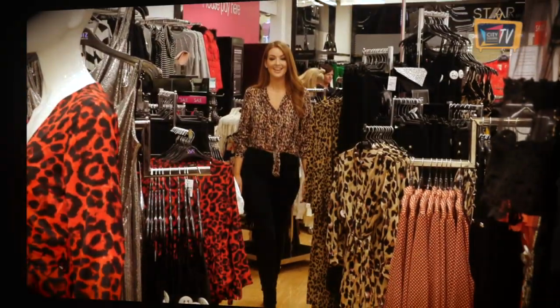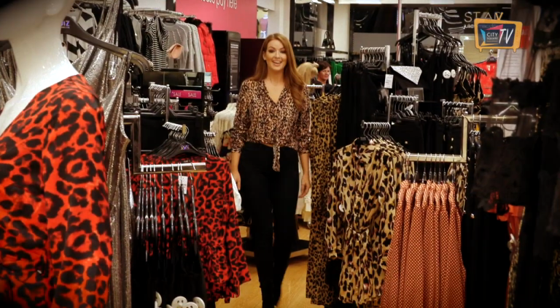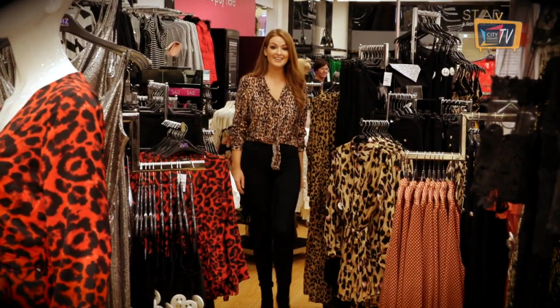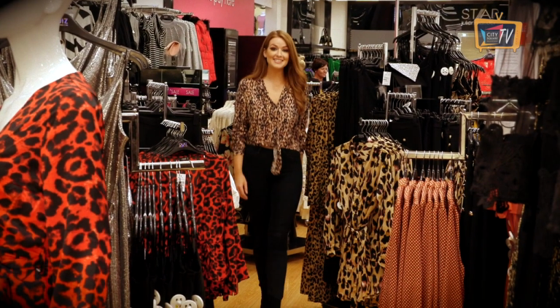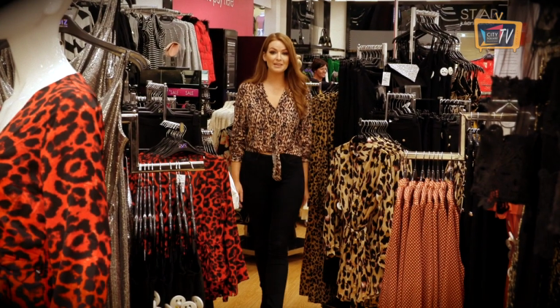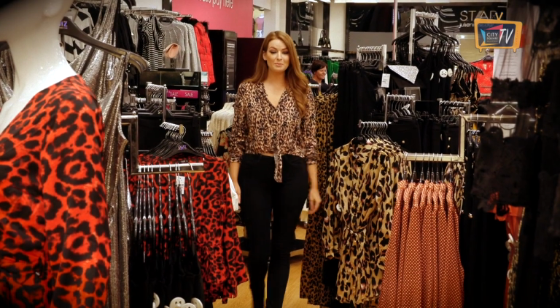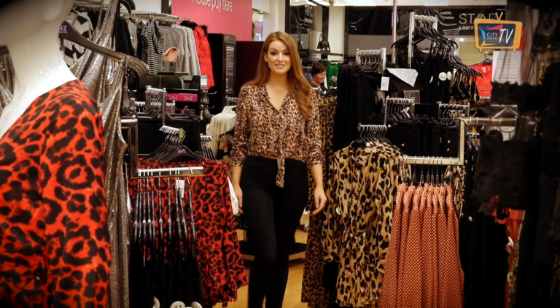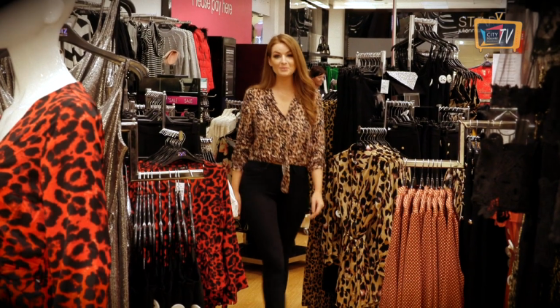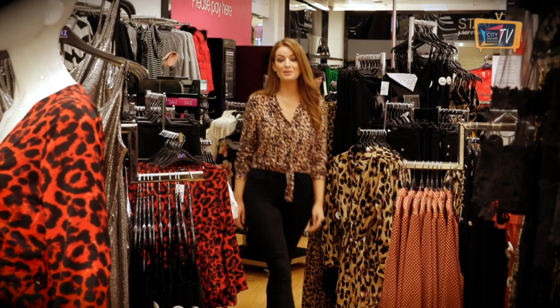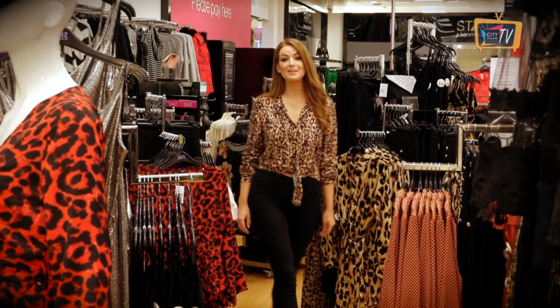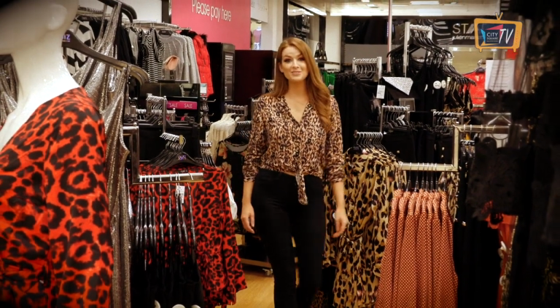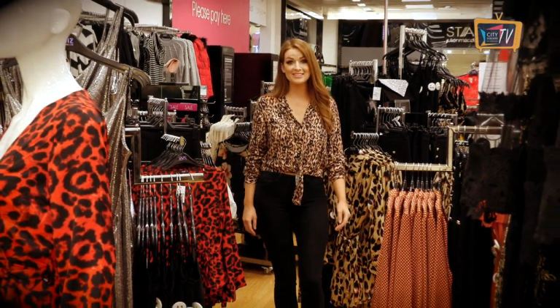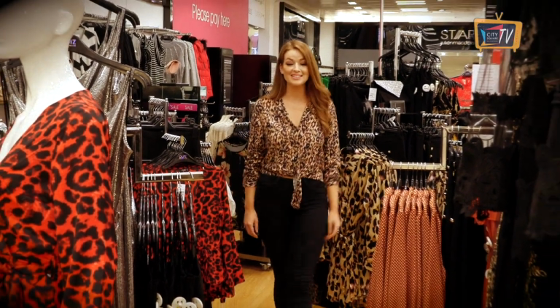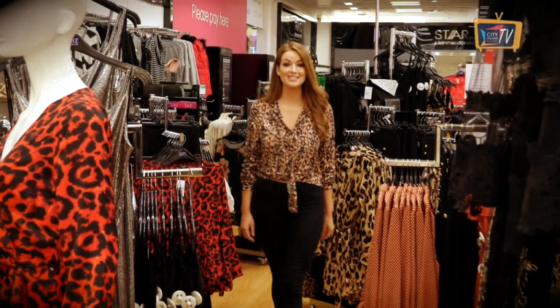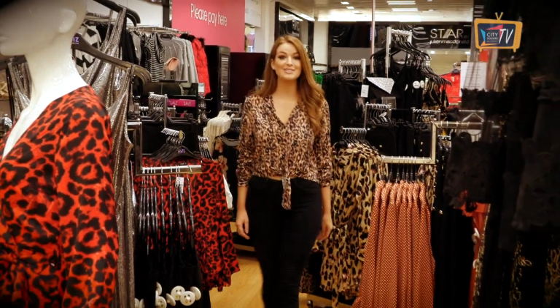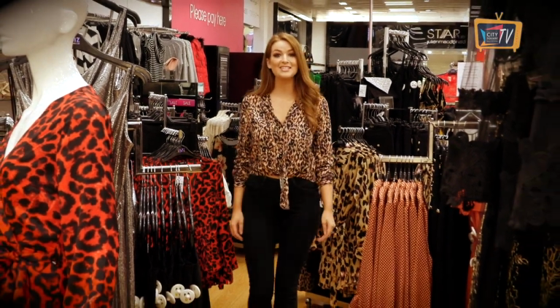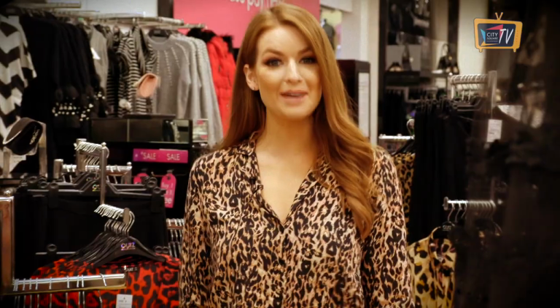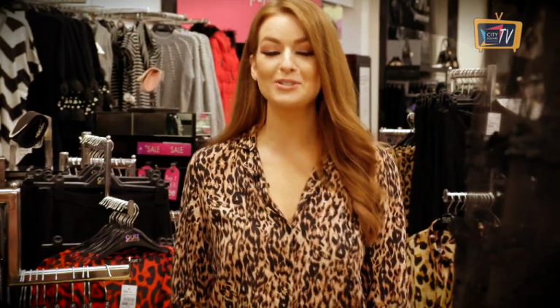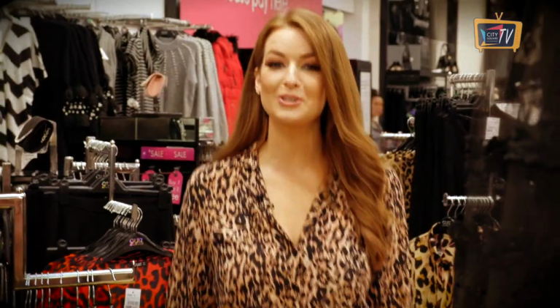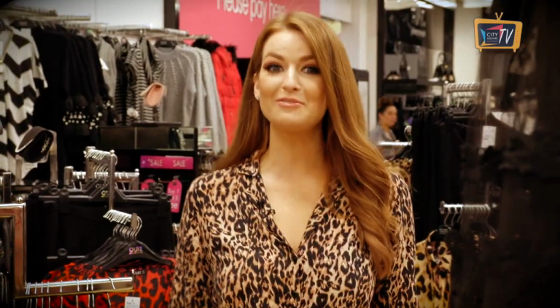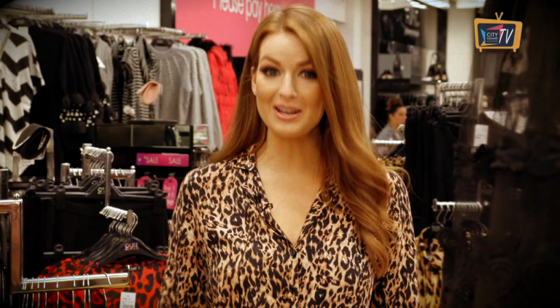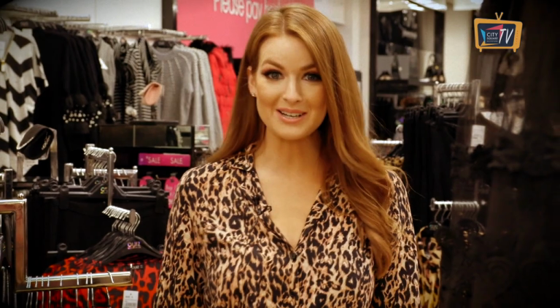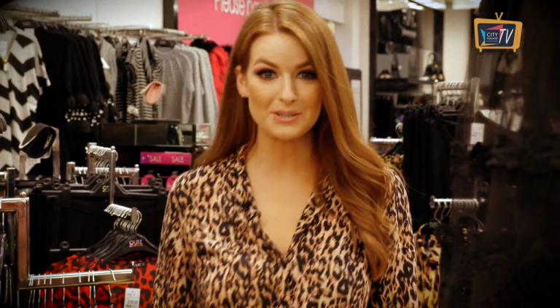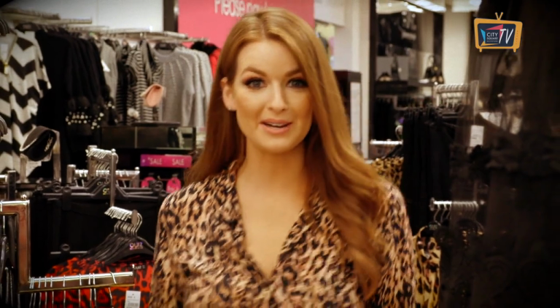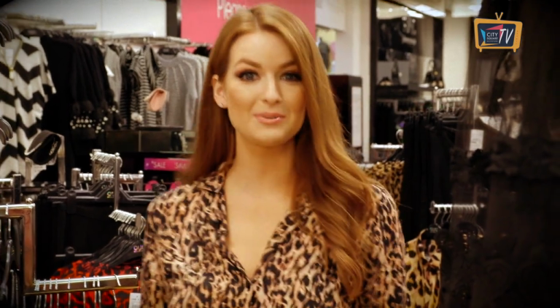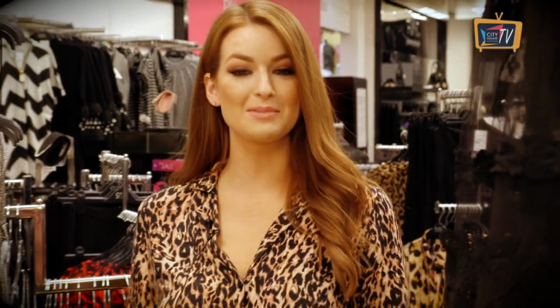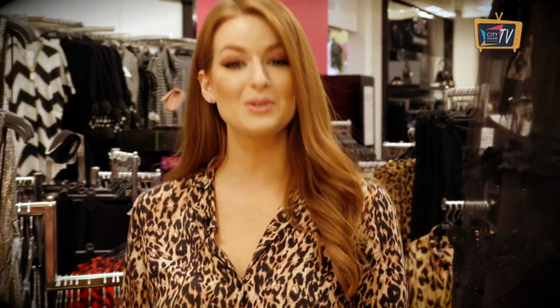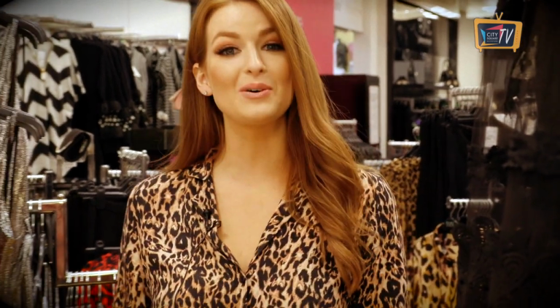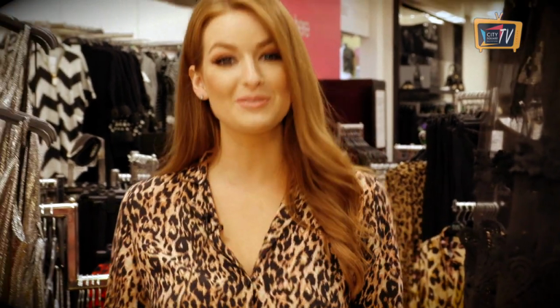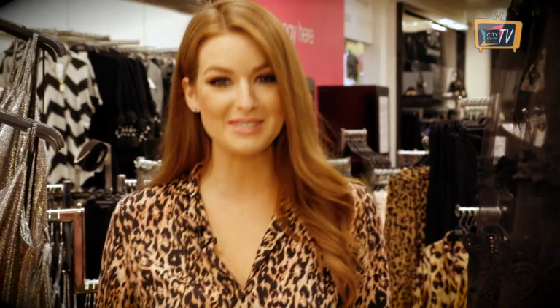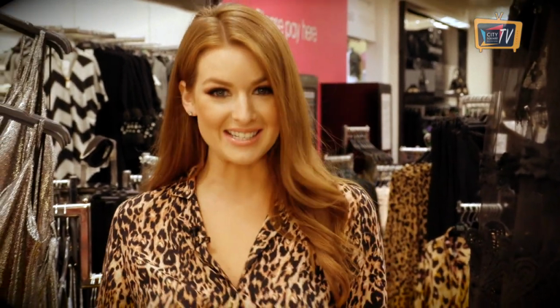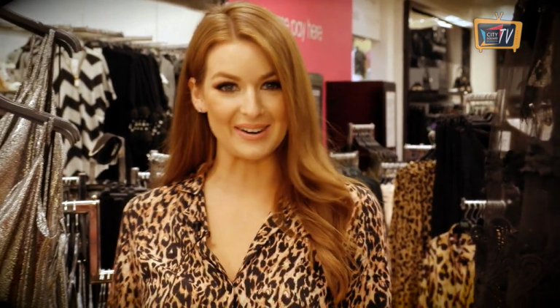Hey guys, animal print is one of the biggest trends this season, so today I'm going to show you five ways to wear it with some looks all from City Square.